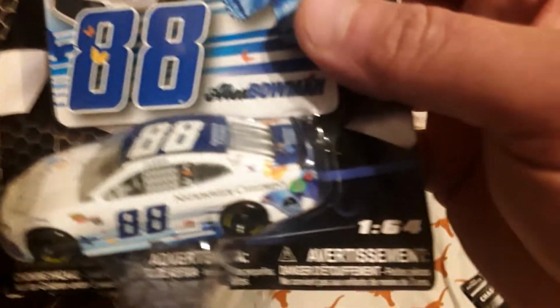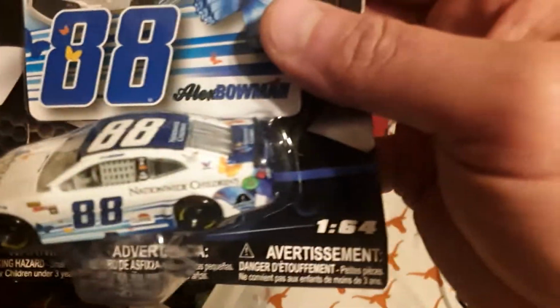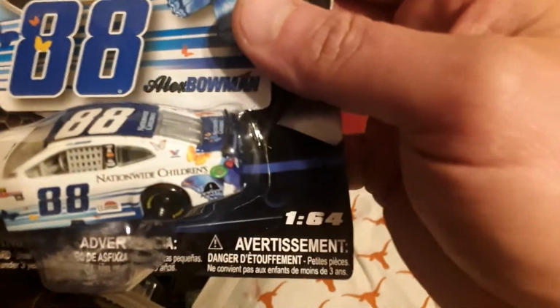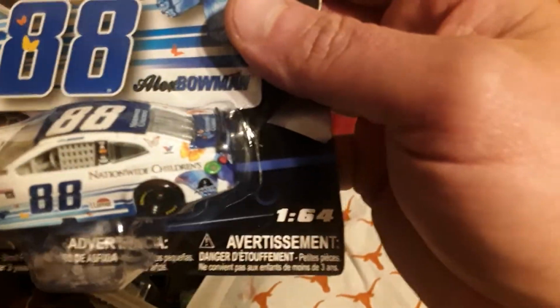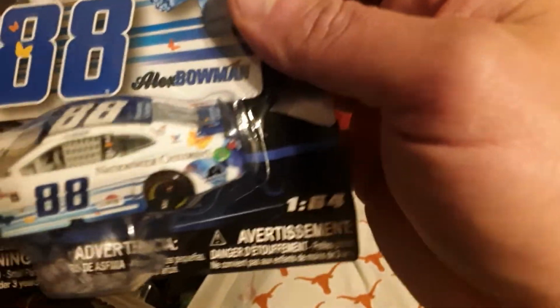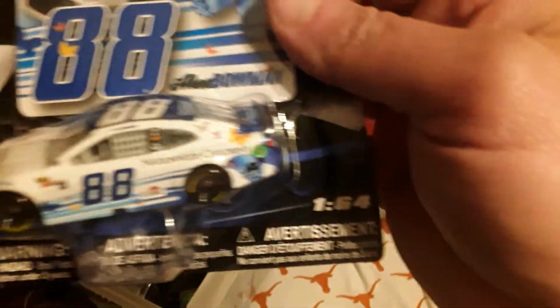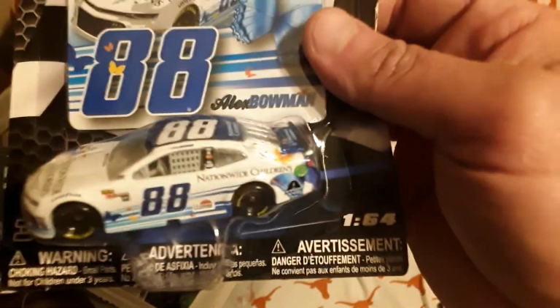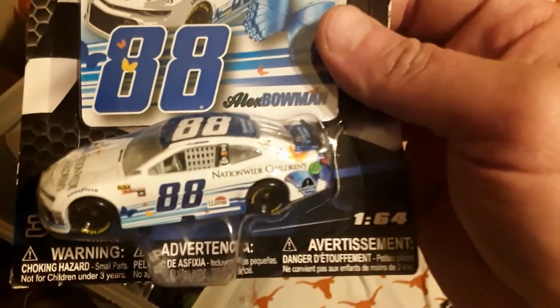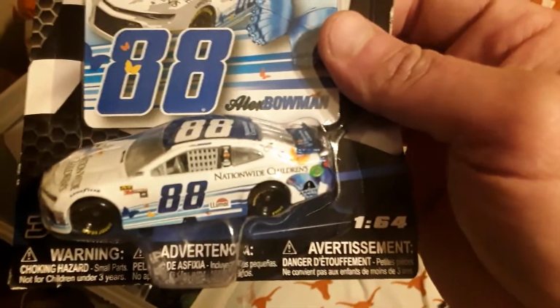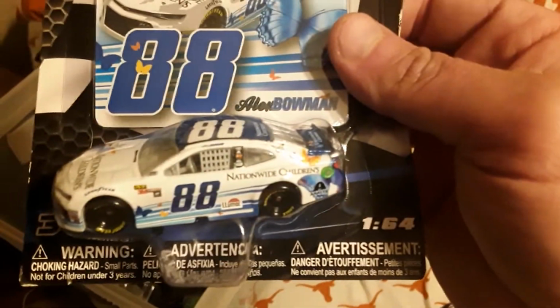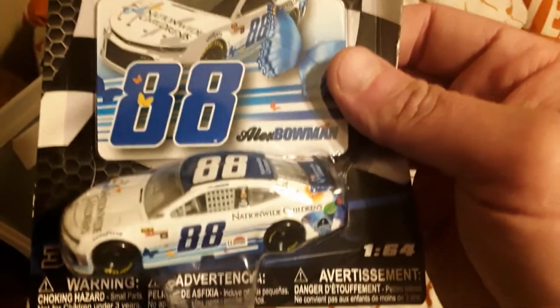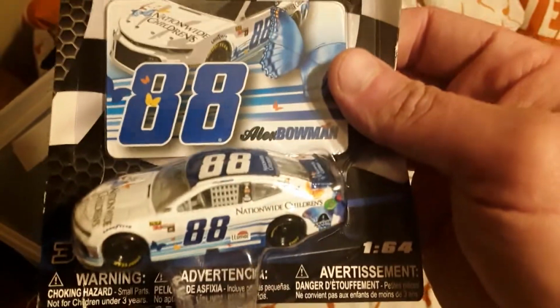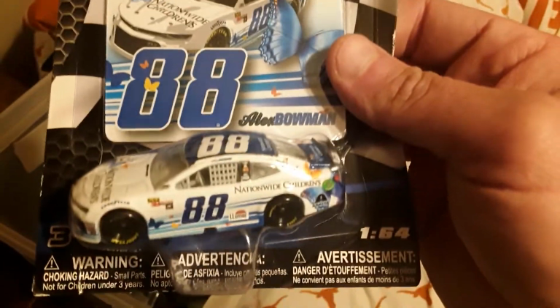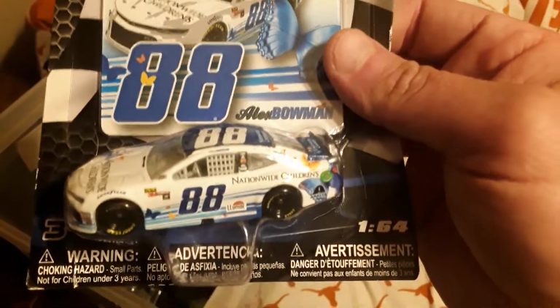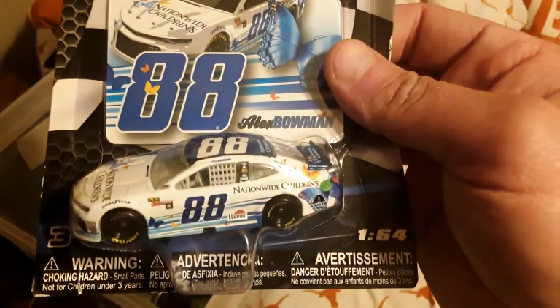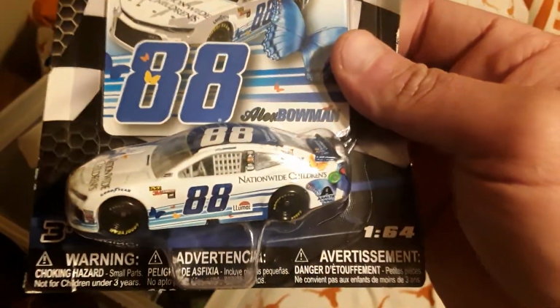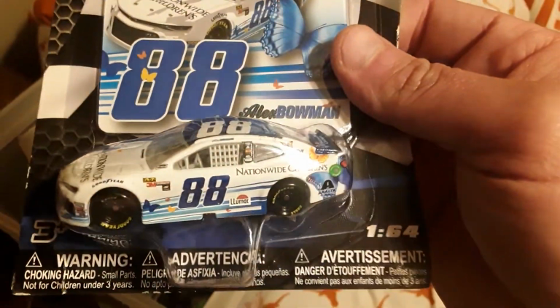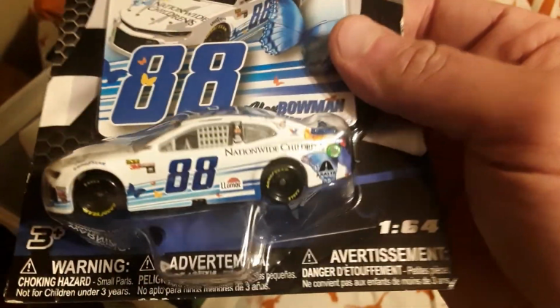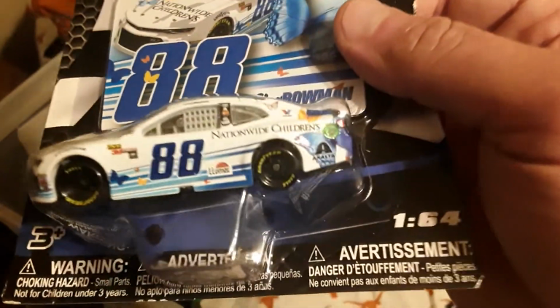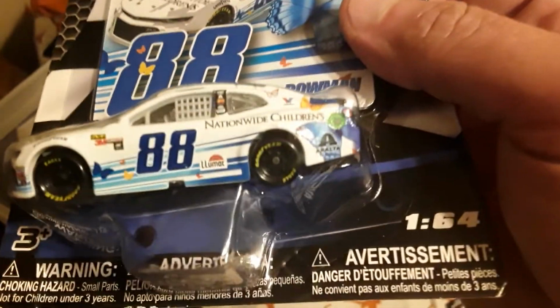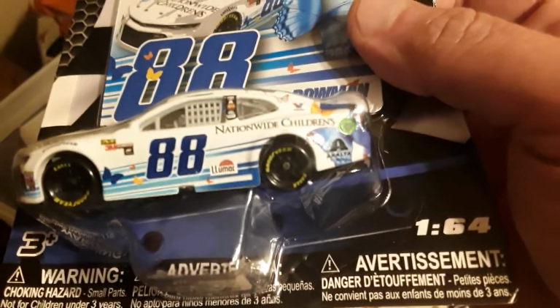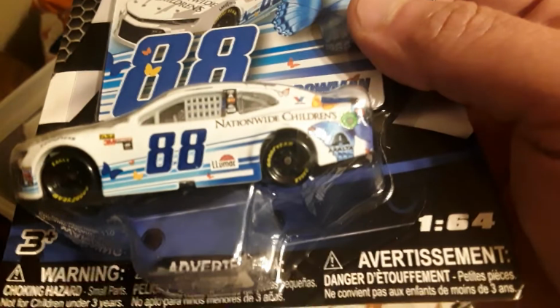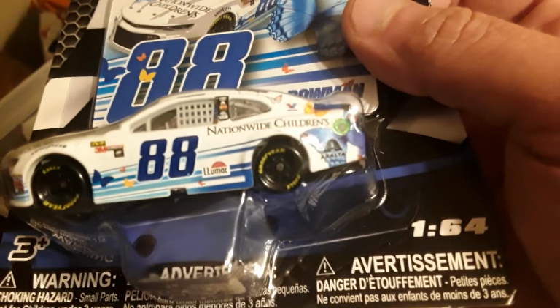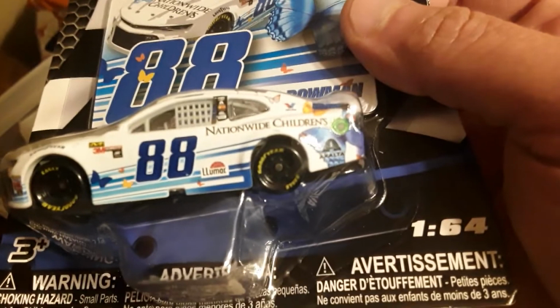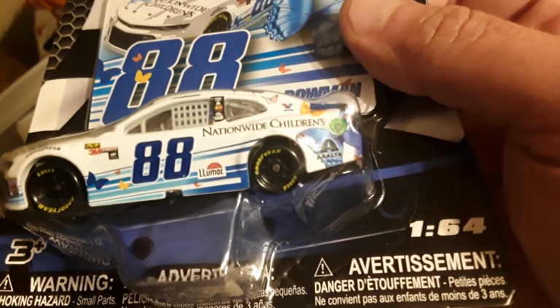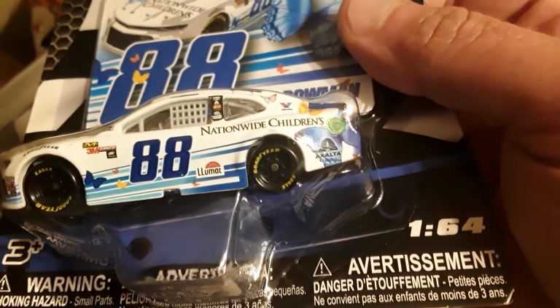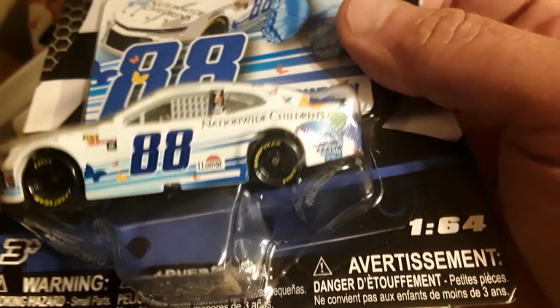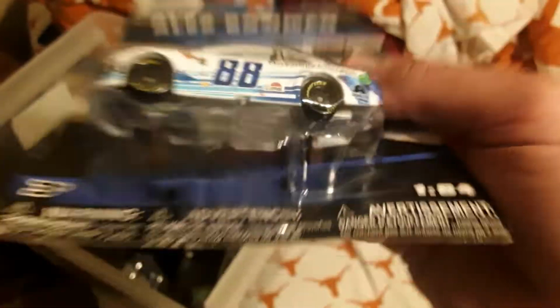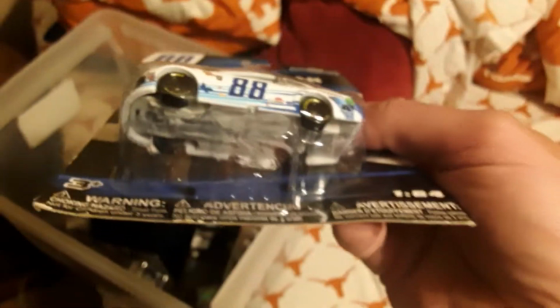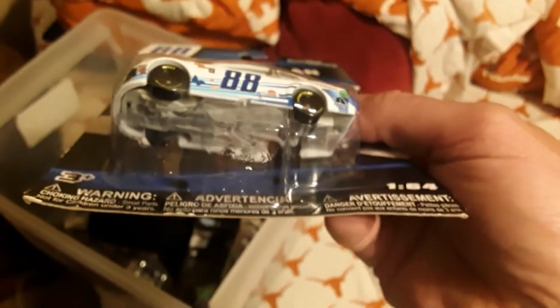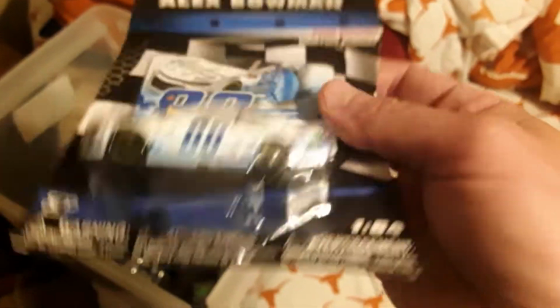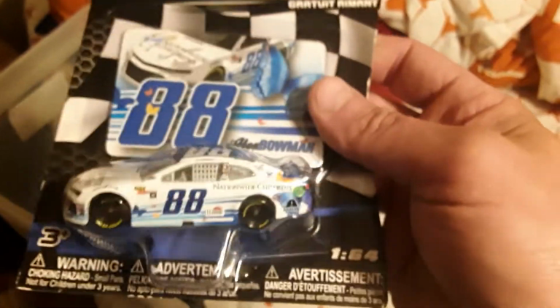Very pretty on that number 12, pretty cool paint scheme. All right, coming up next I got a number 88 of Alex Bowman, 2019 paint scheme of Alex Bowman, Nationwide Children's - very very cool.